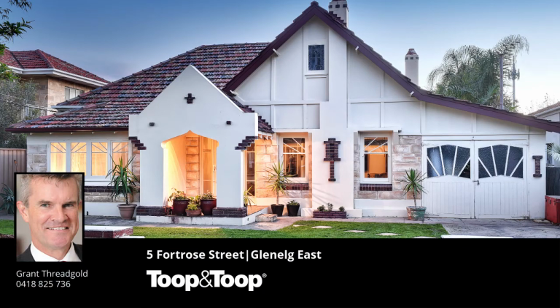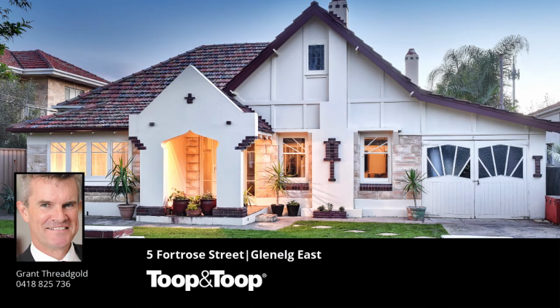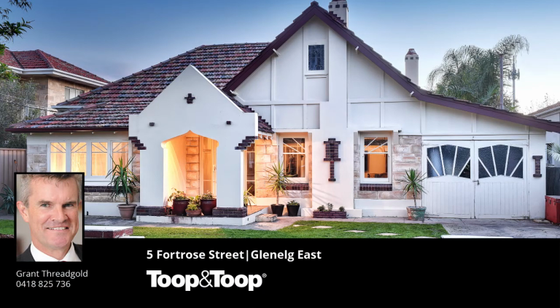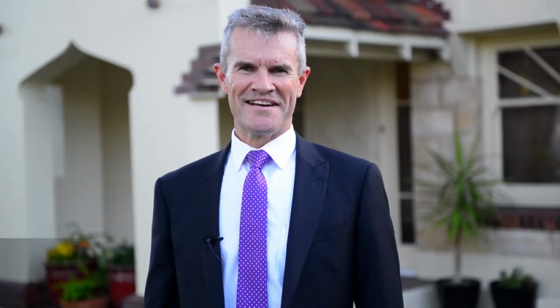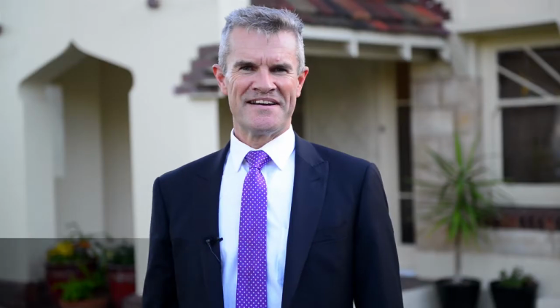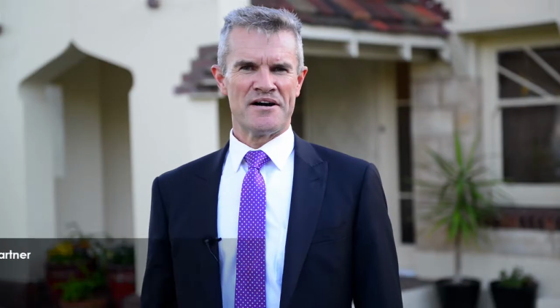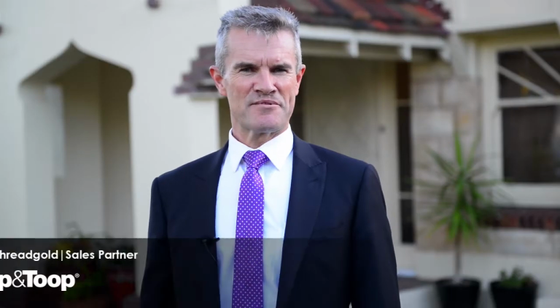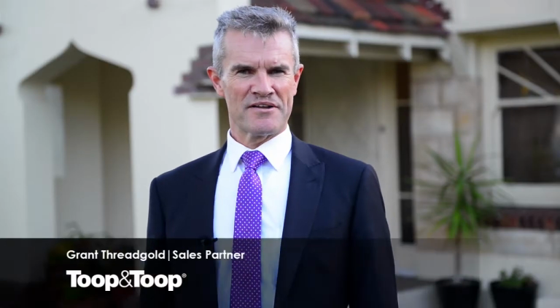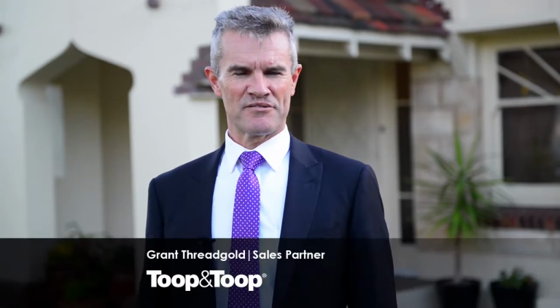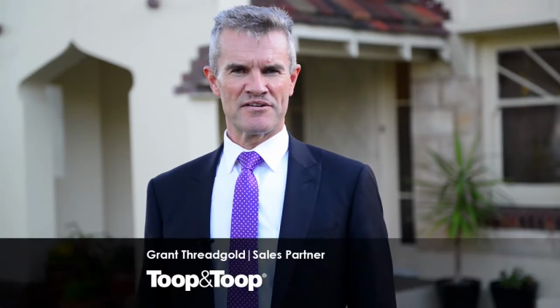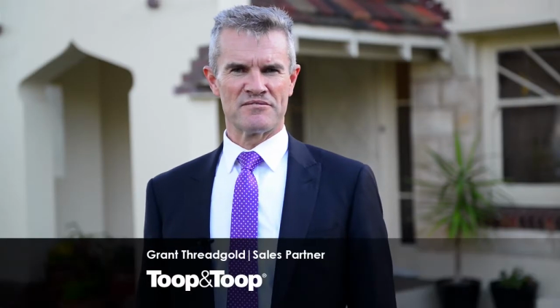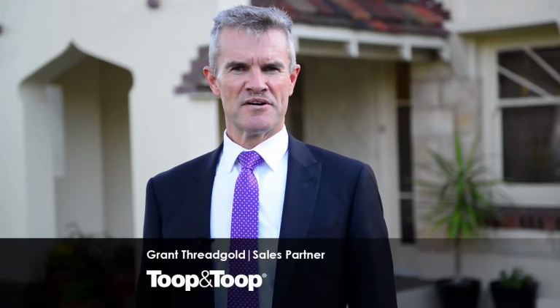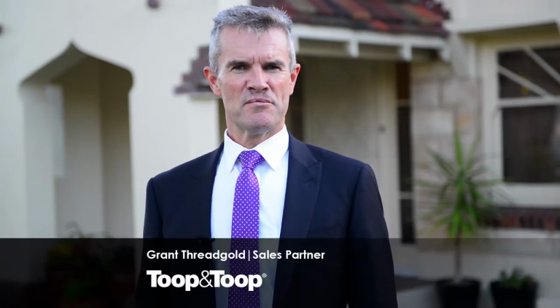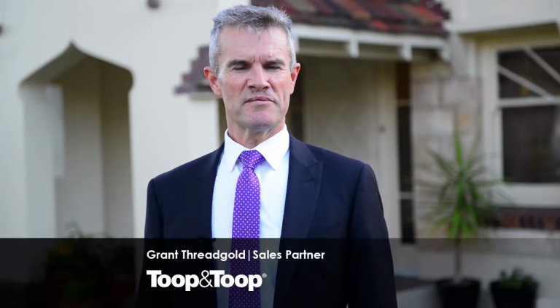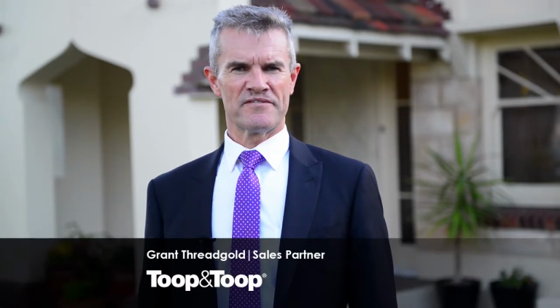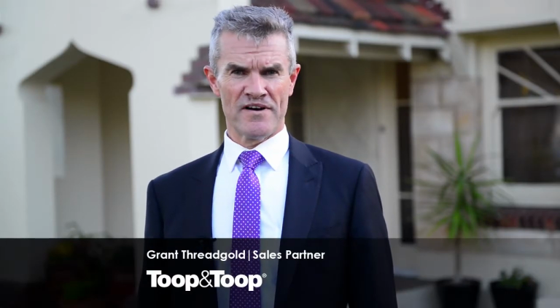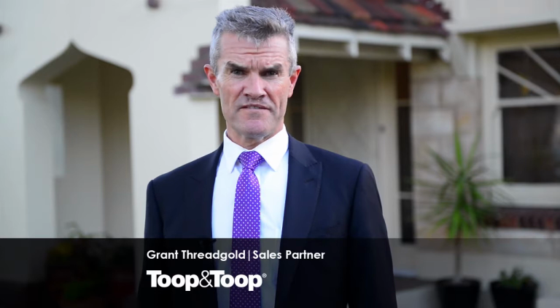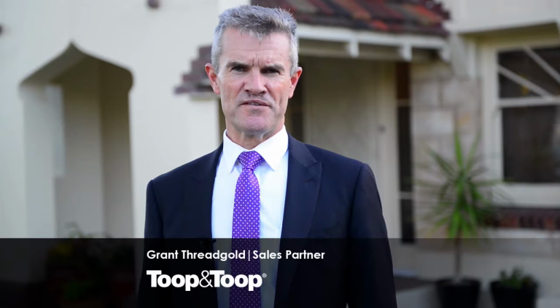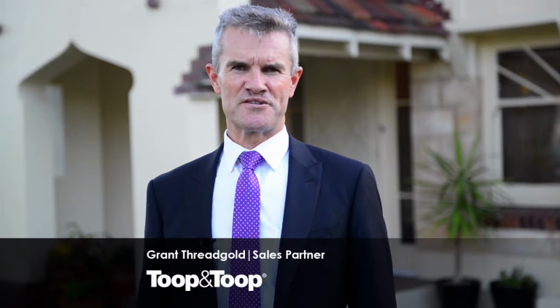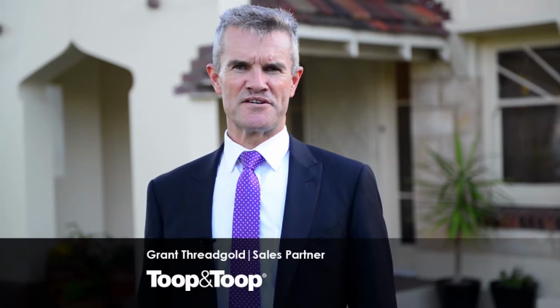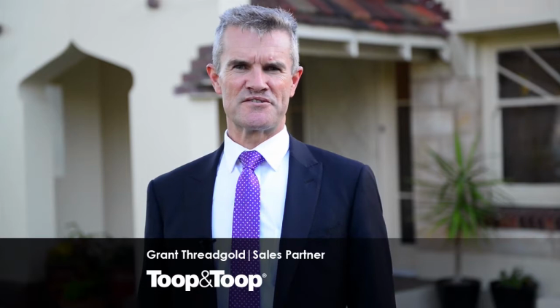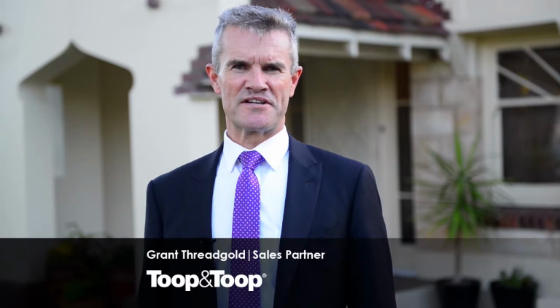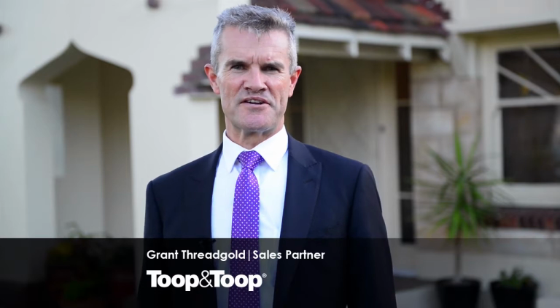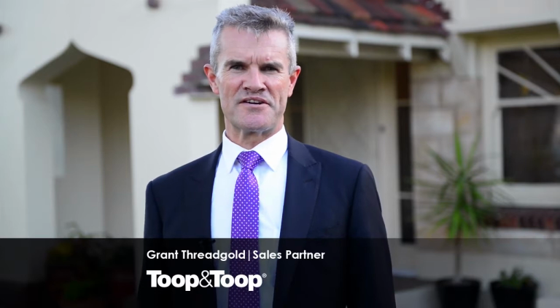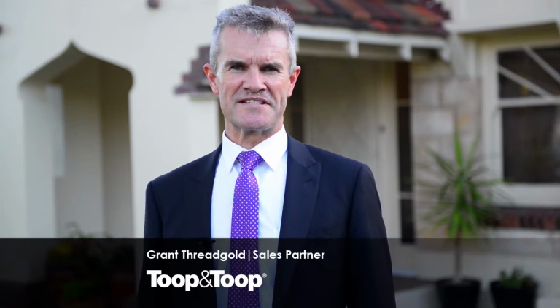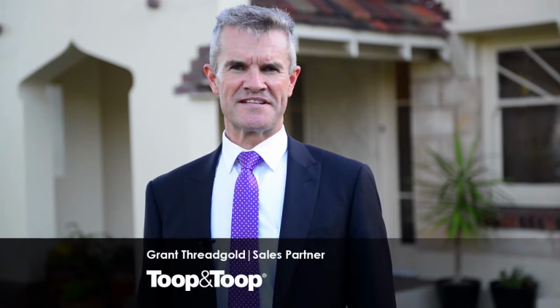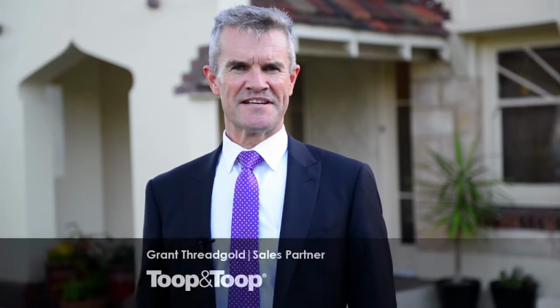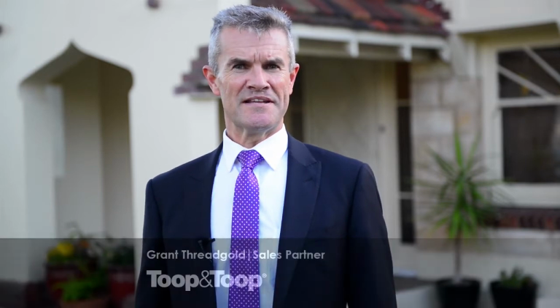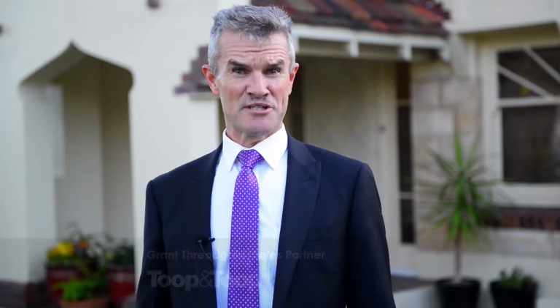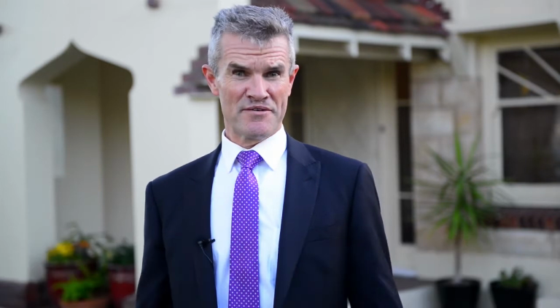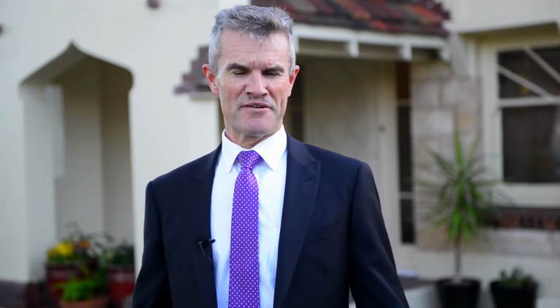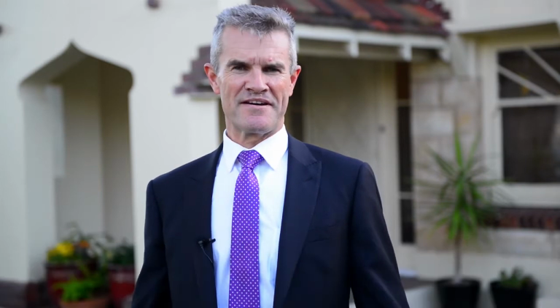Hi, I'm Grant Threadgold. Welcome to 5 Fort Rowe Street, Glenelg East. Let me show you around.